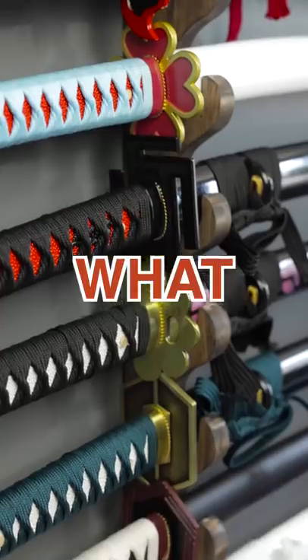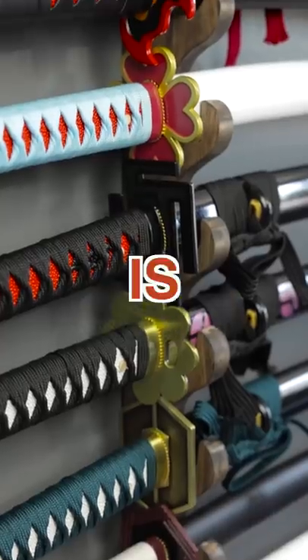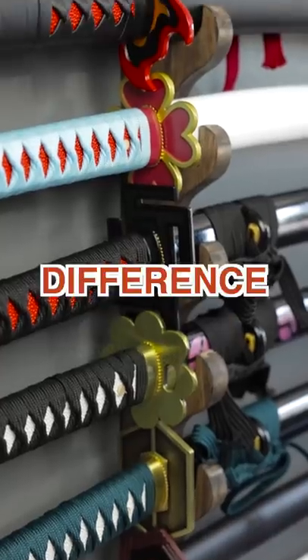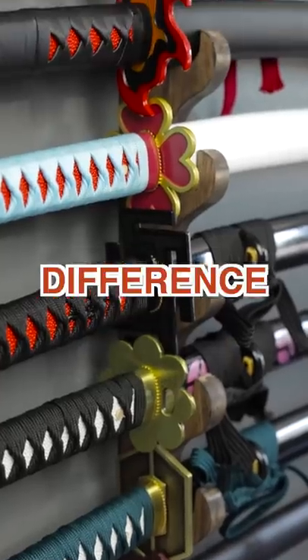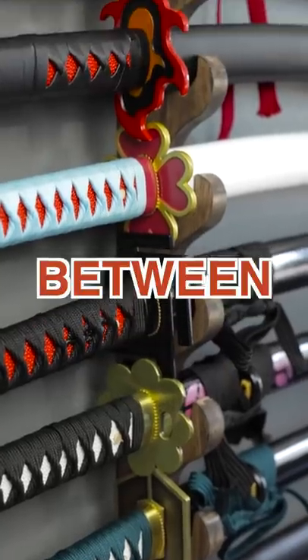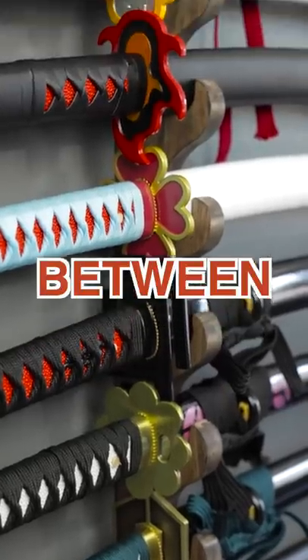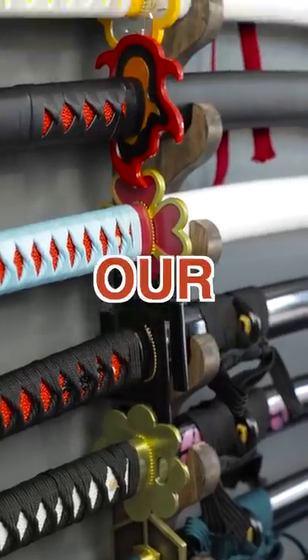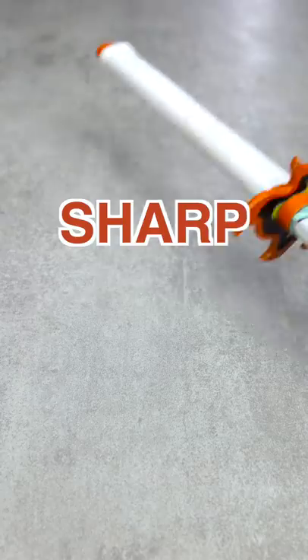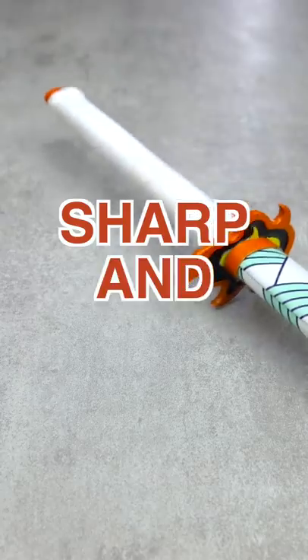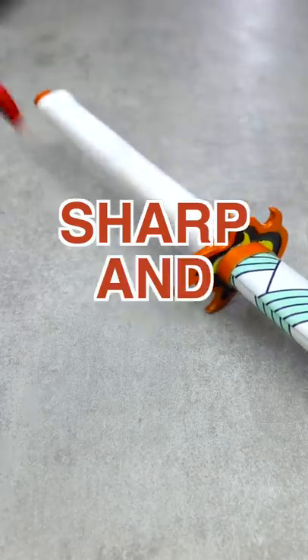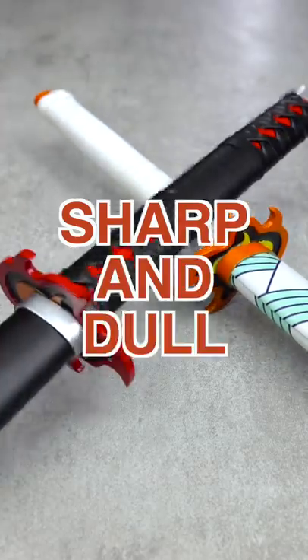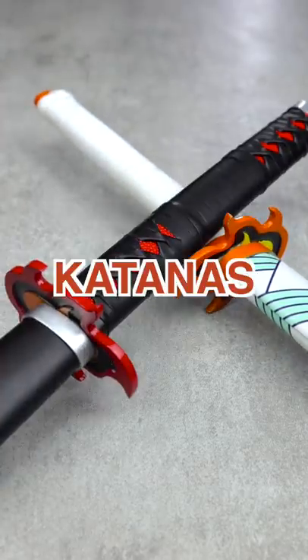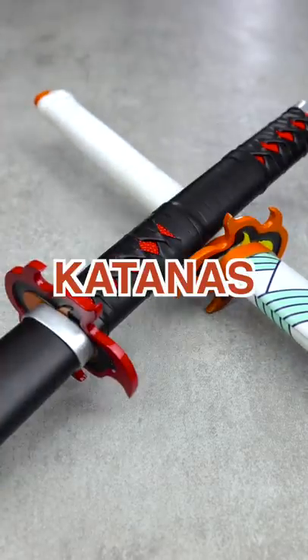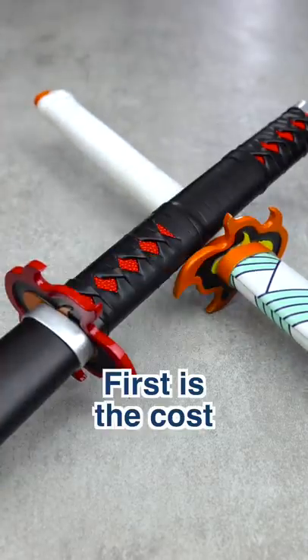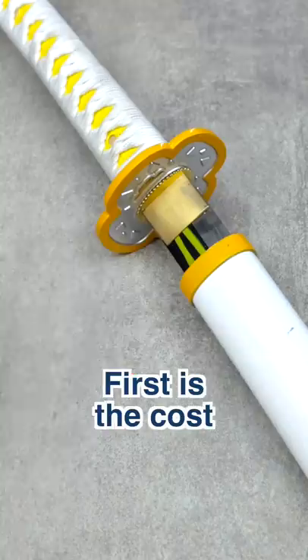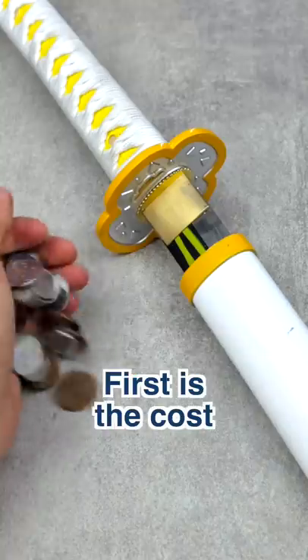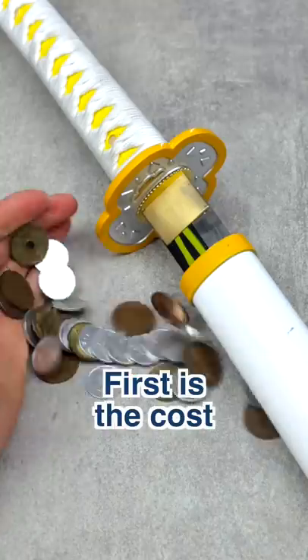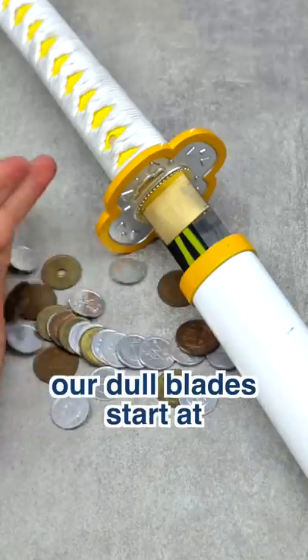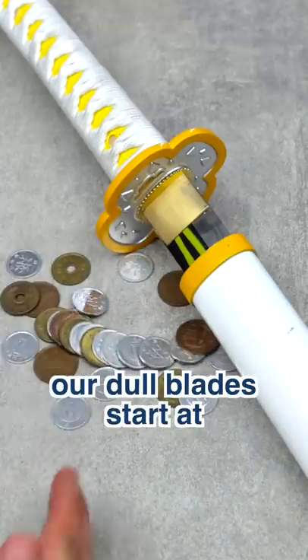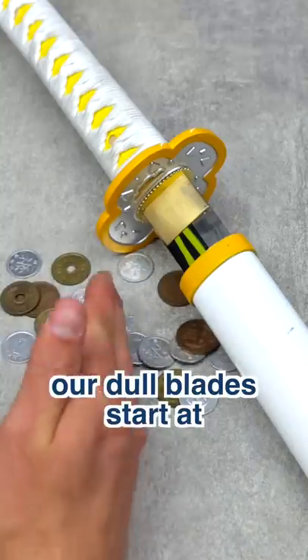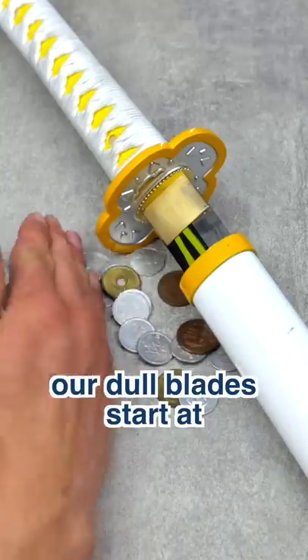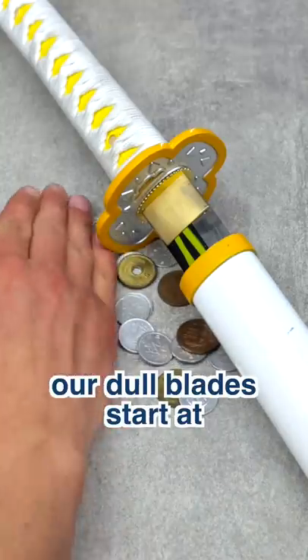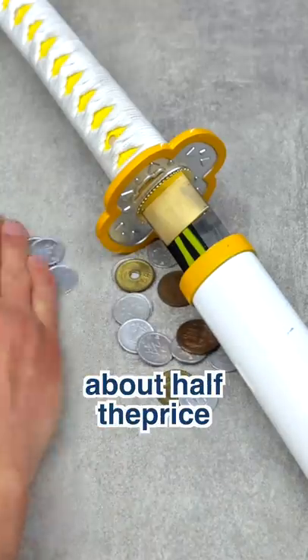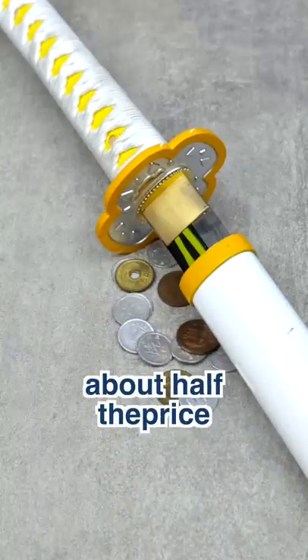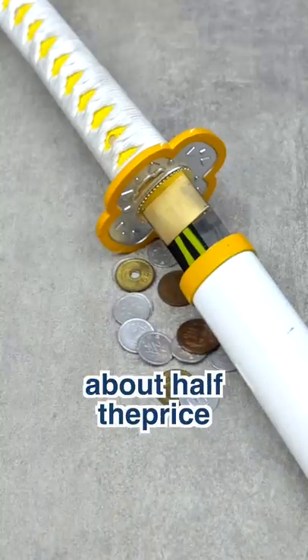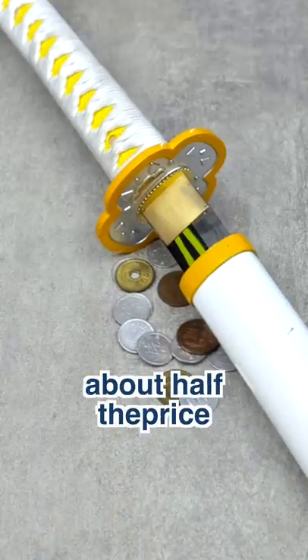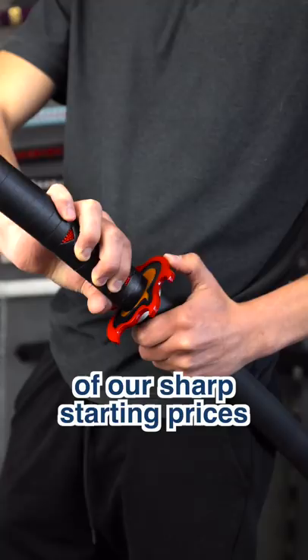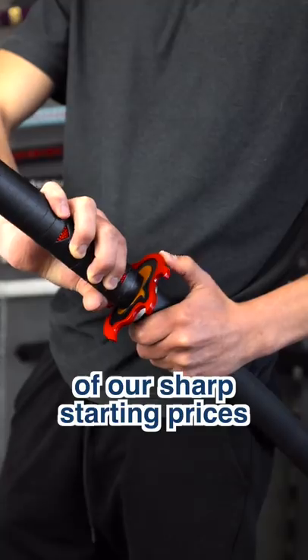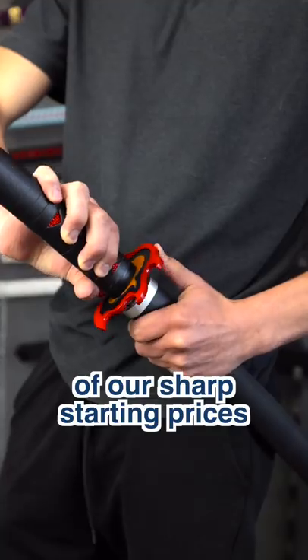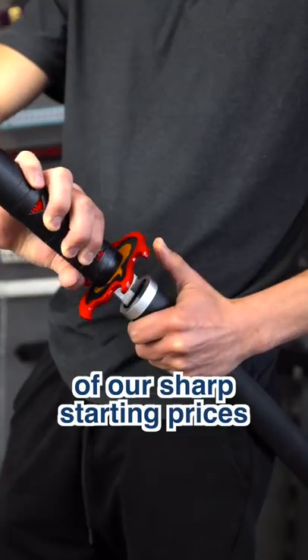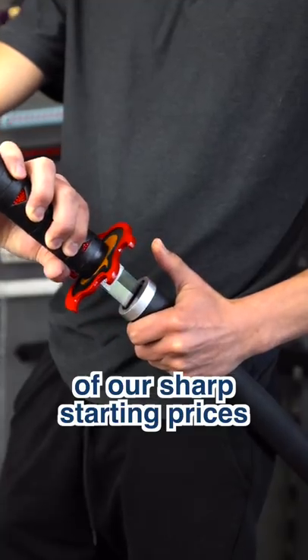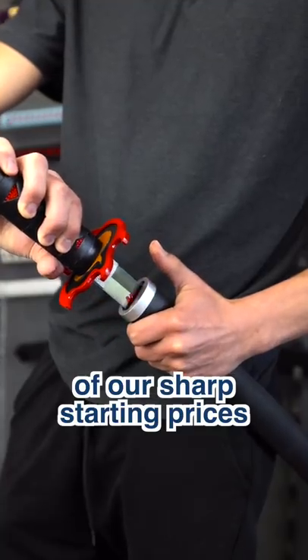What is the difference between our sharp and dull katanas? First is the cost. Our dull blades start at about half the price of our sharp starting price.